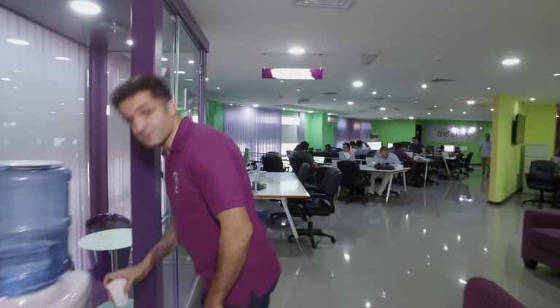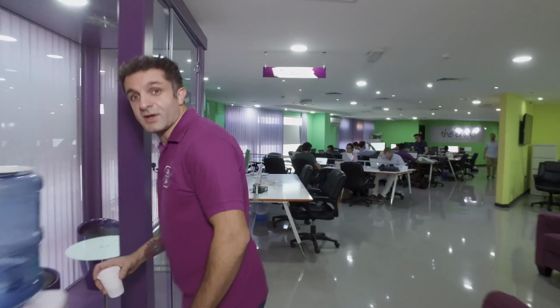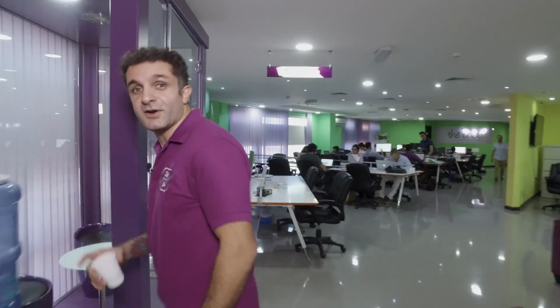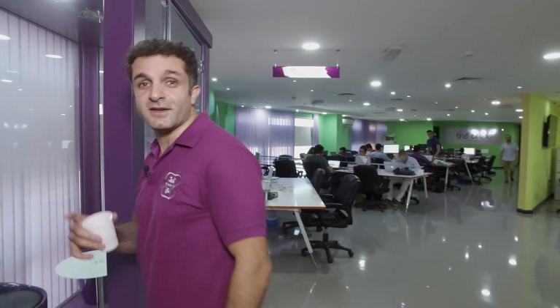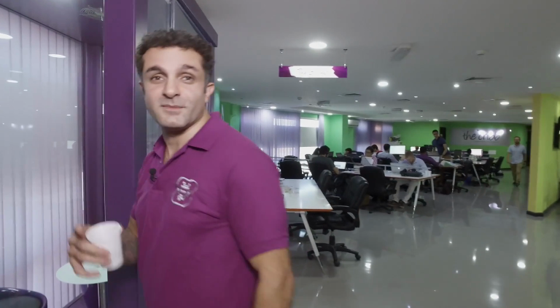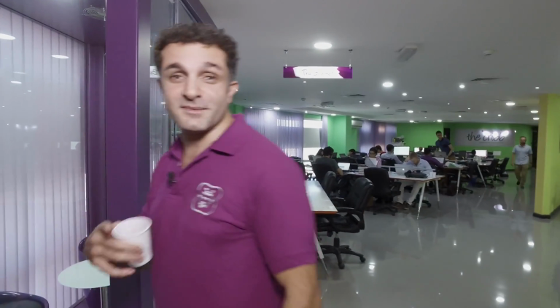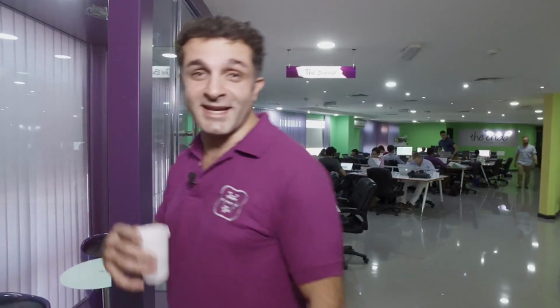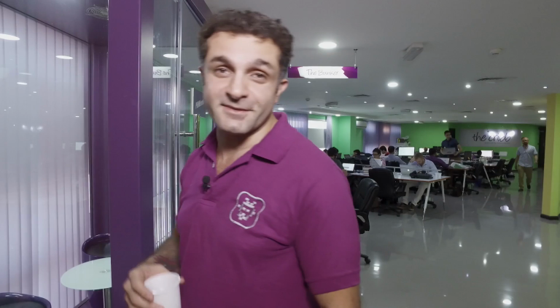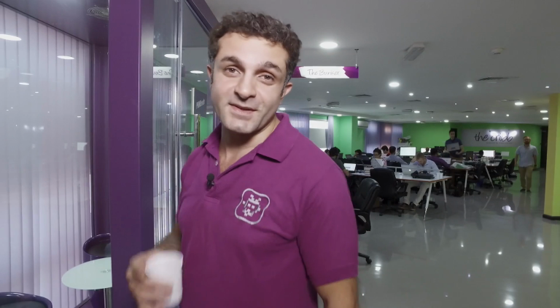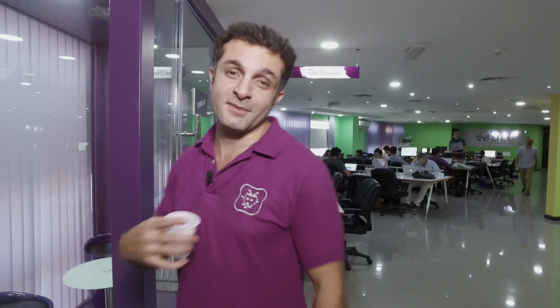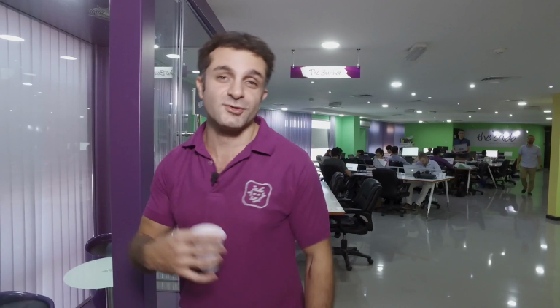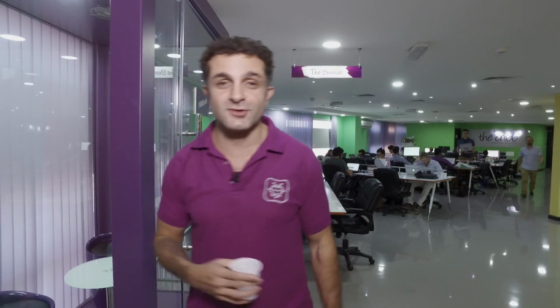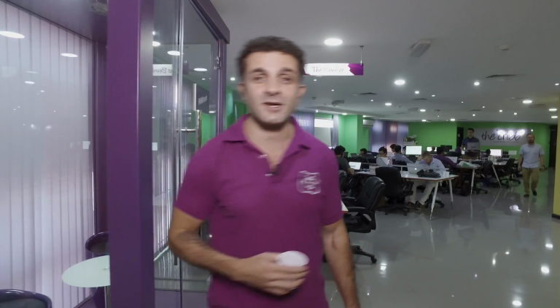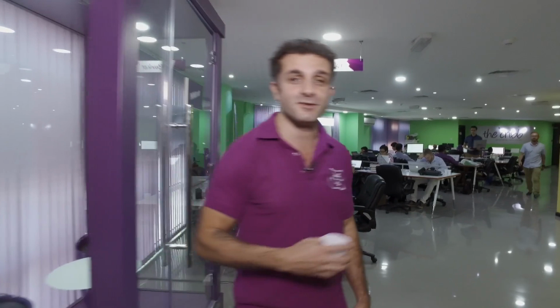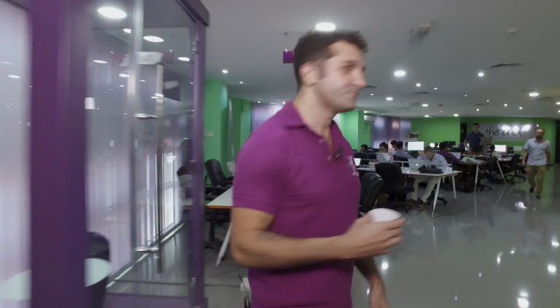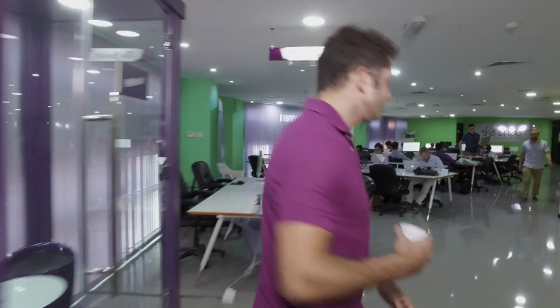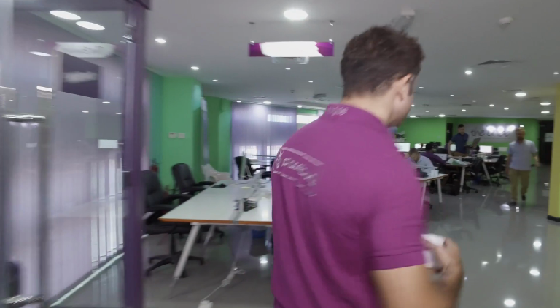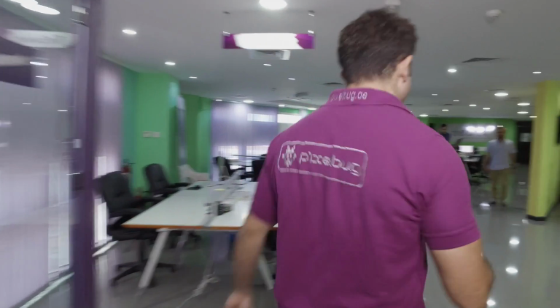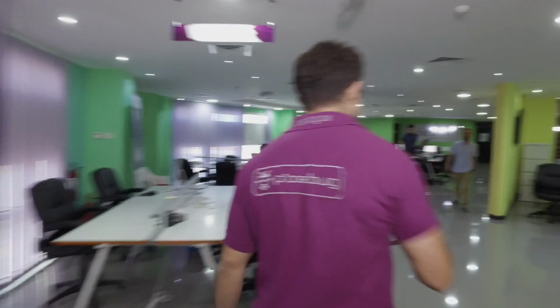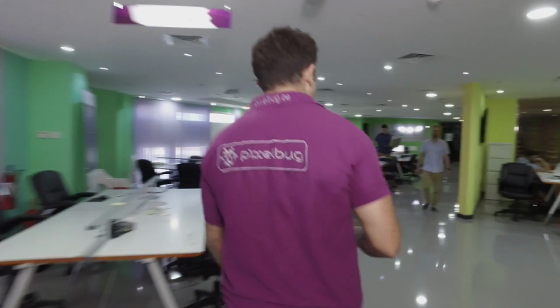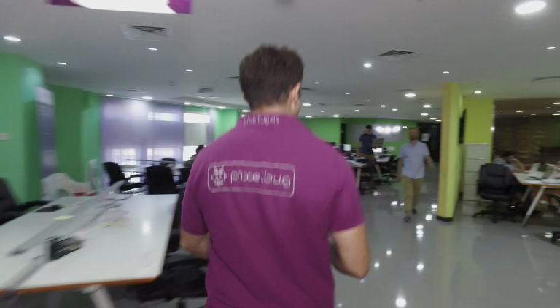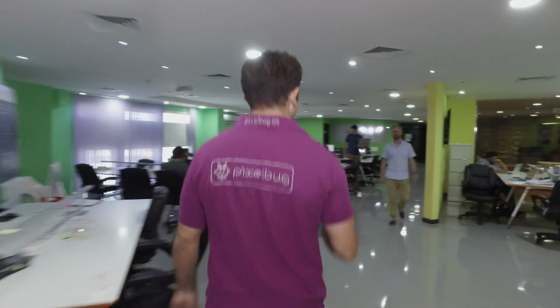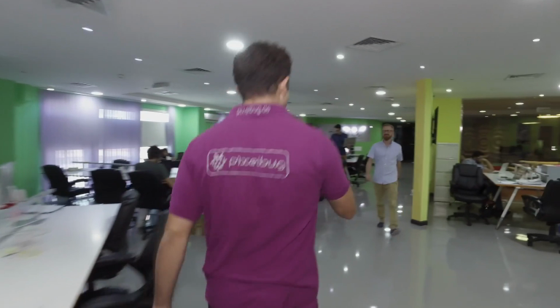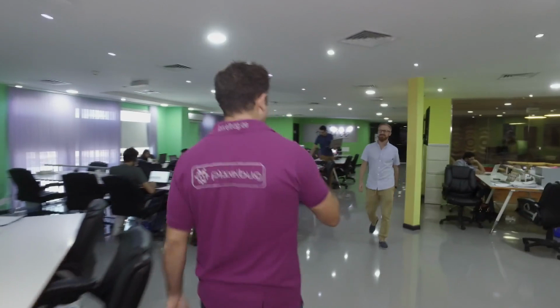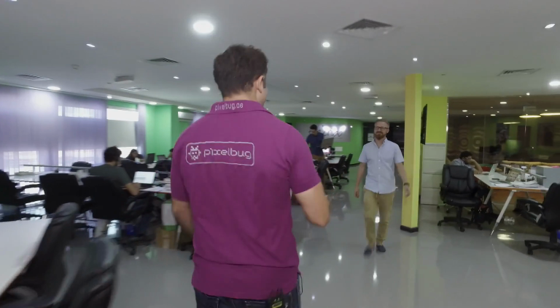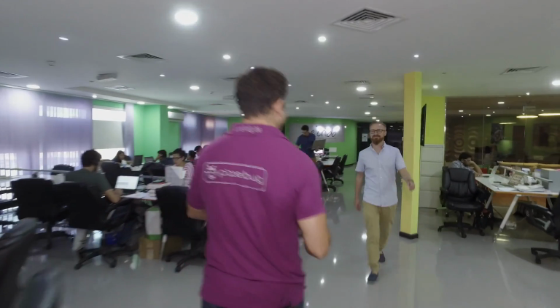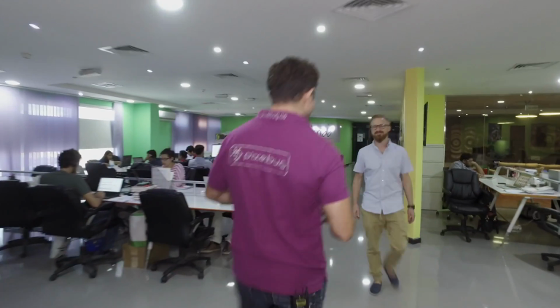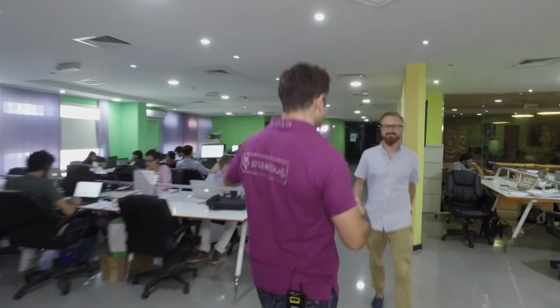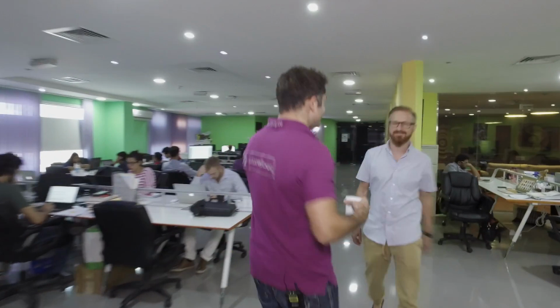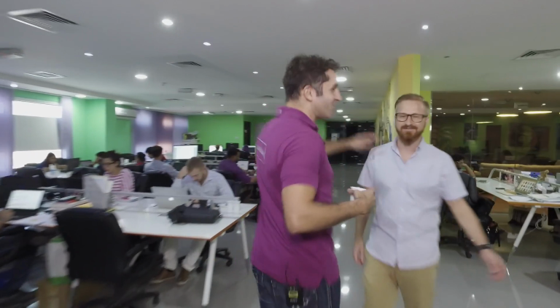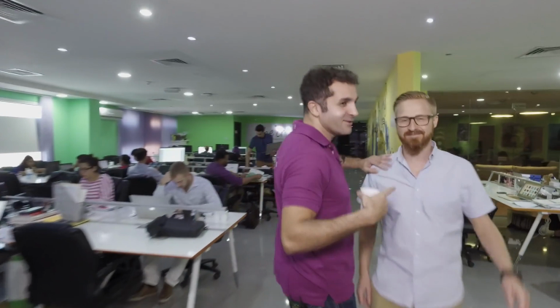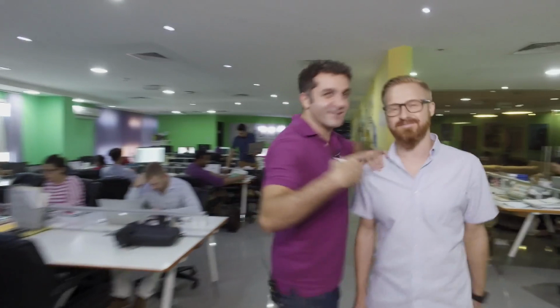Oh hey, my name is Danny. Let me introduce you to my crew. Oh look, hey Dennis. This is my partner Dennis.